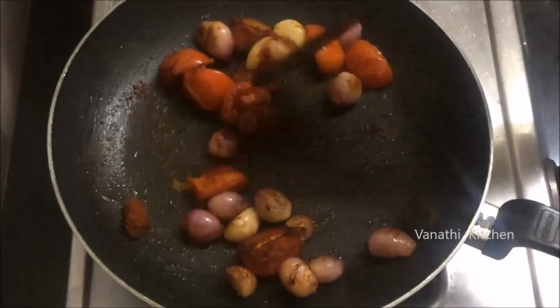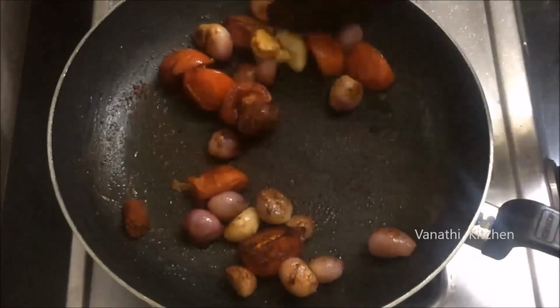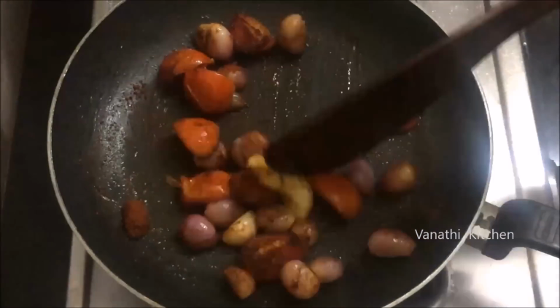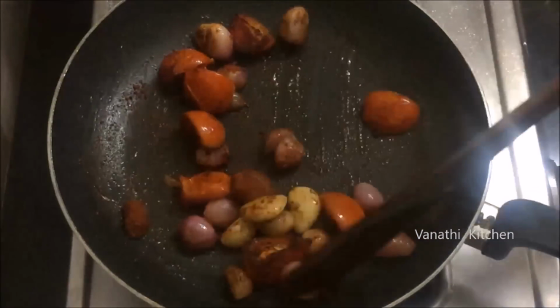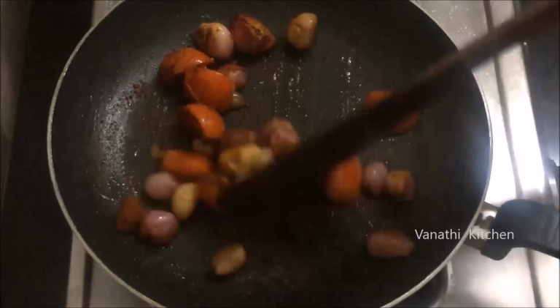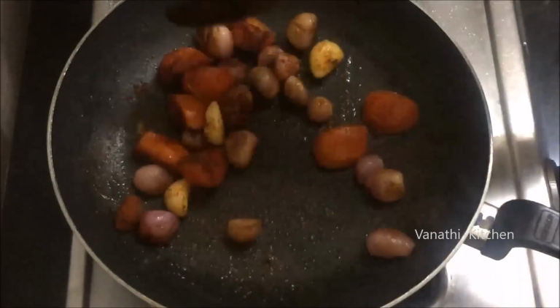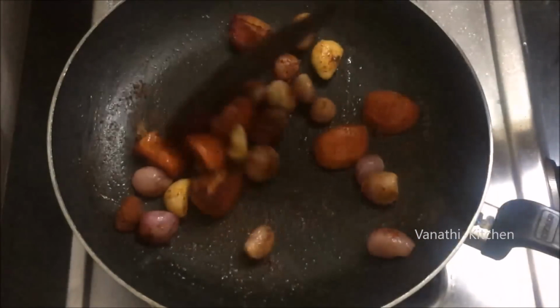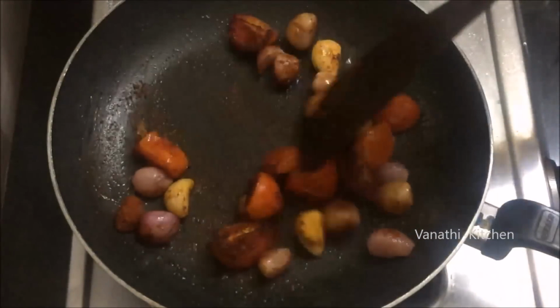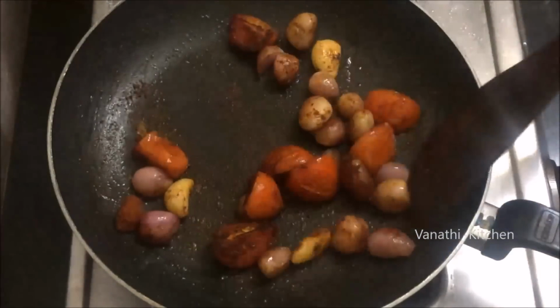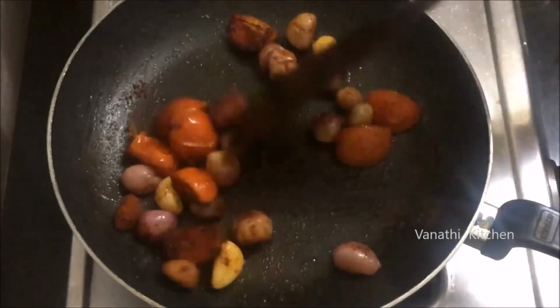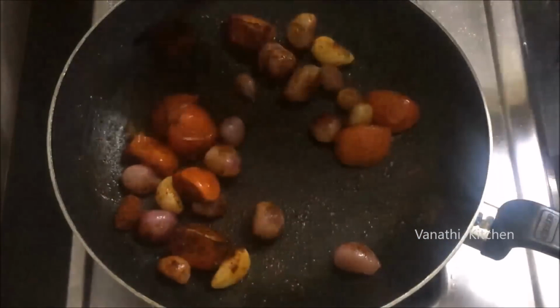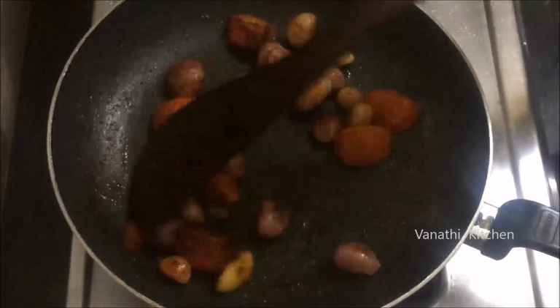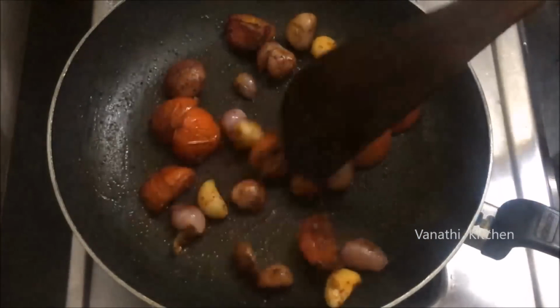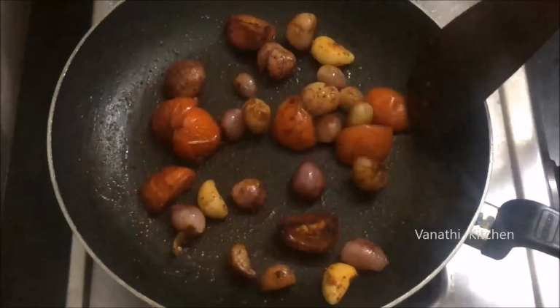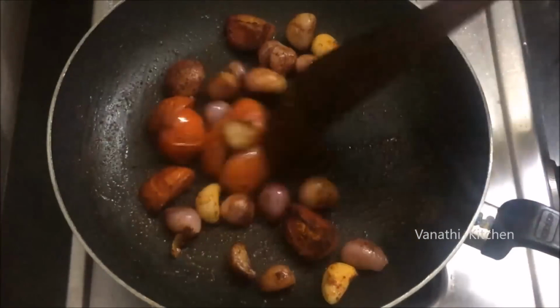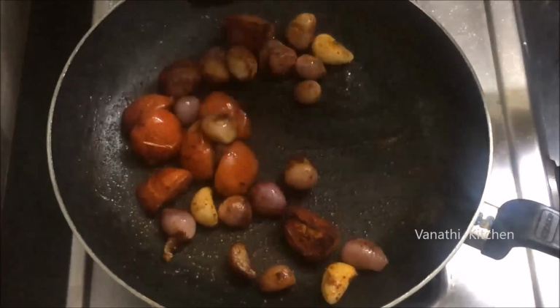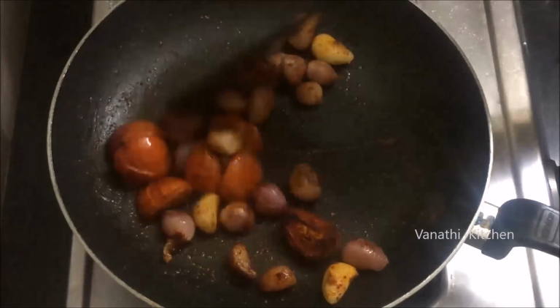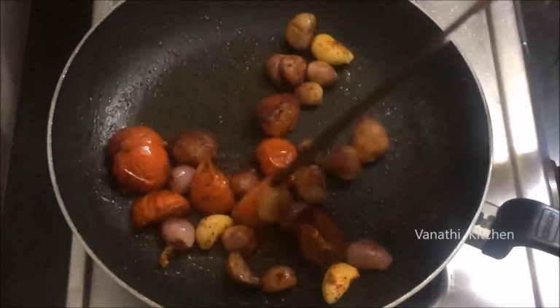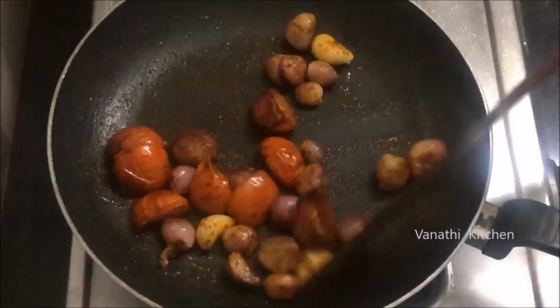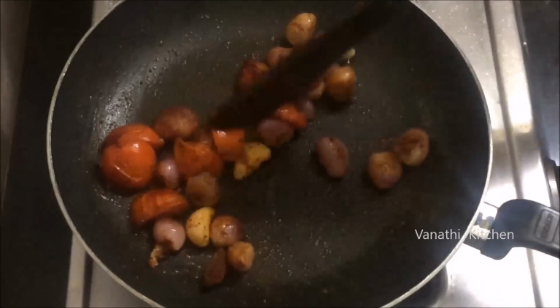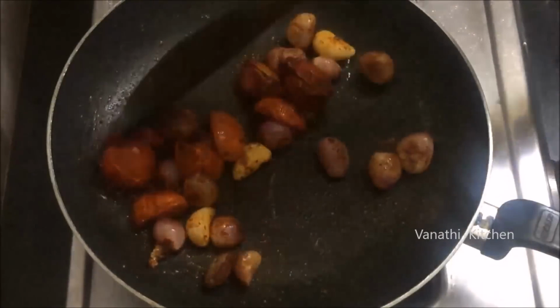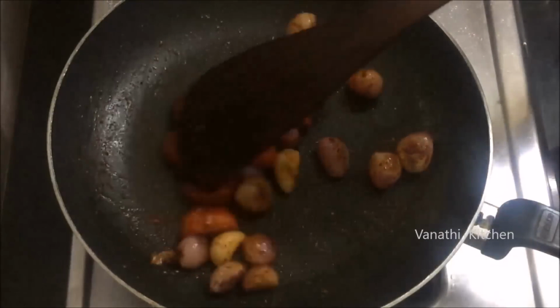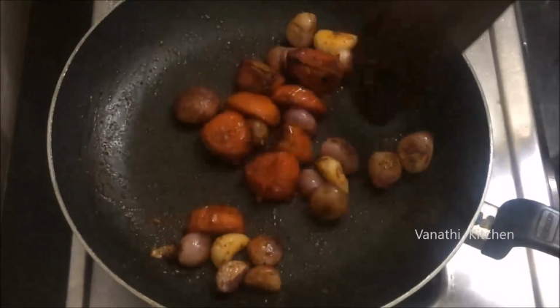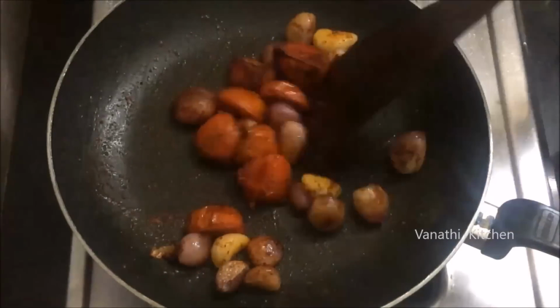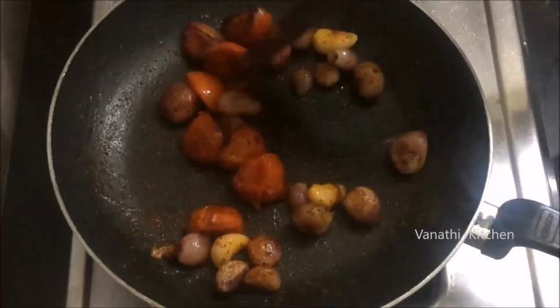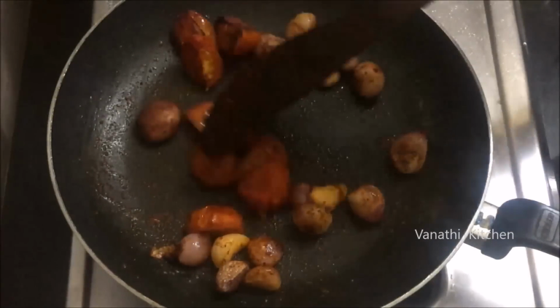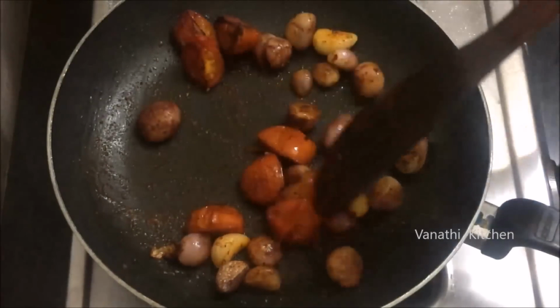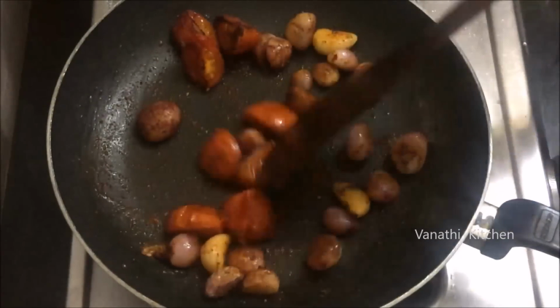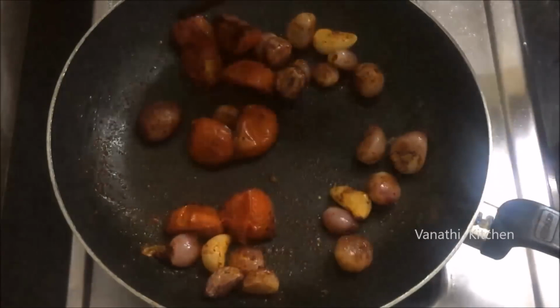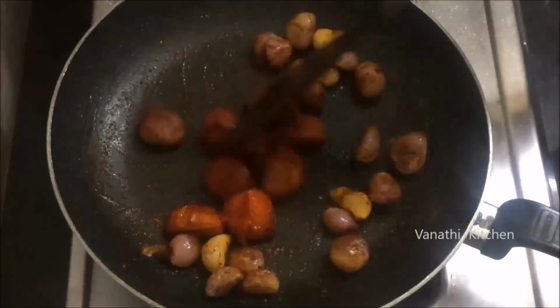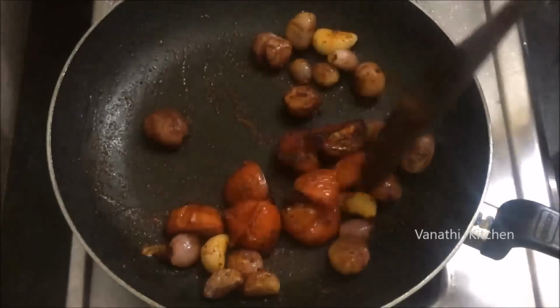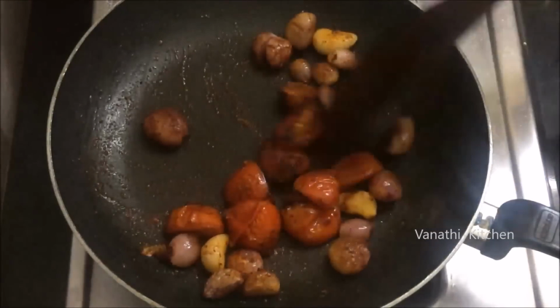Mix the chutney in a little bit. When we start with the spoke in it, after mixing it for 30 seconds we will freeze it.